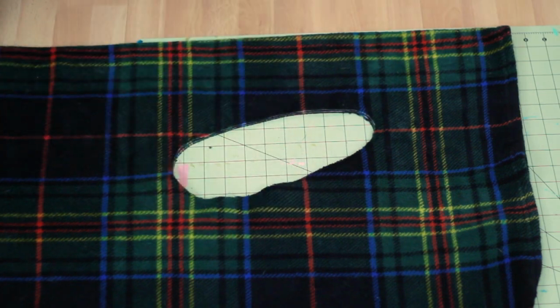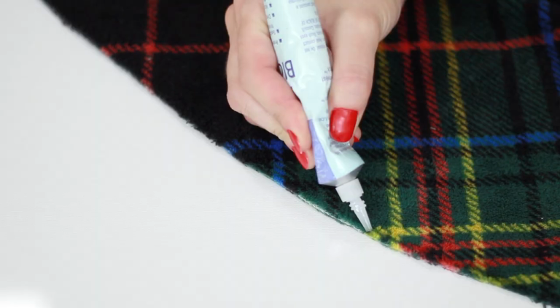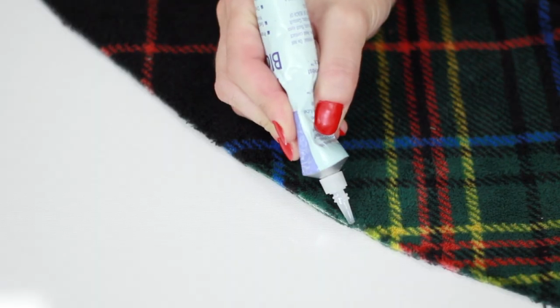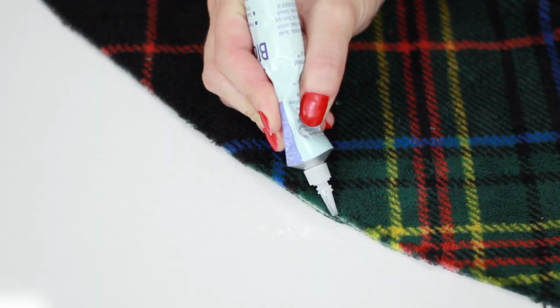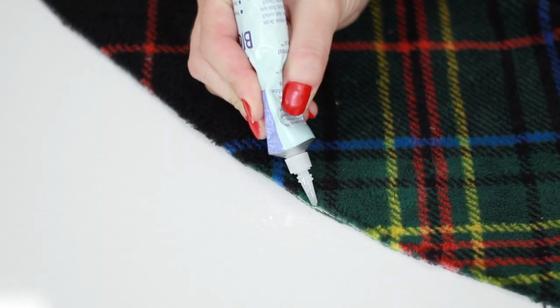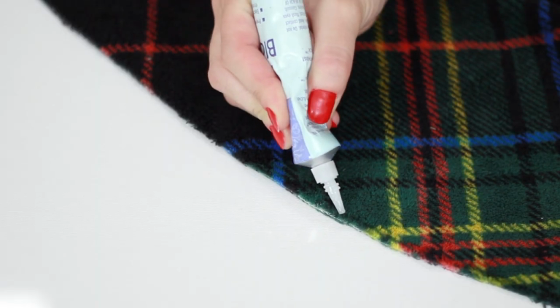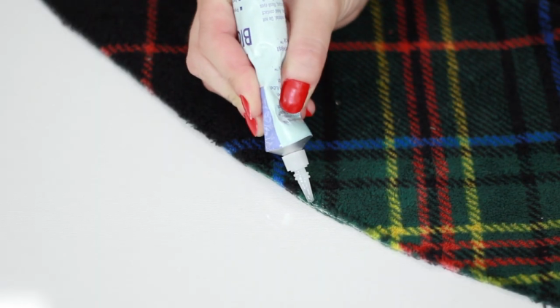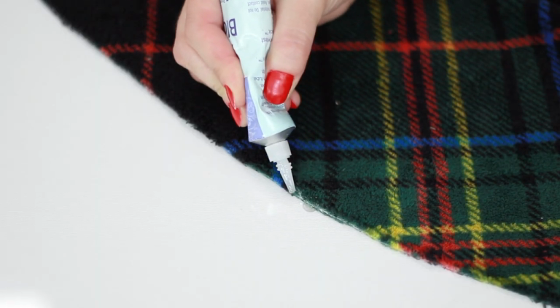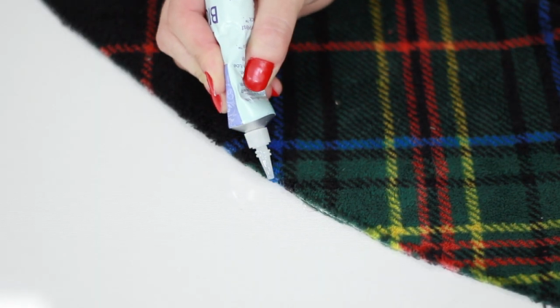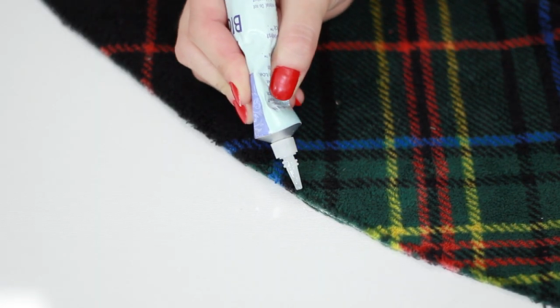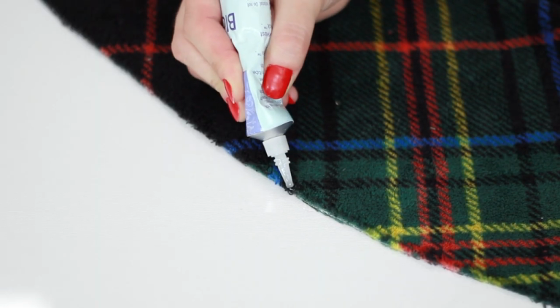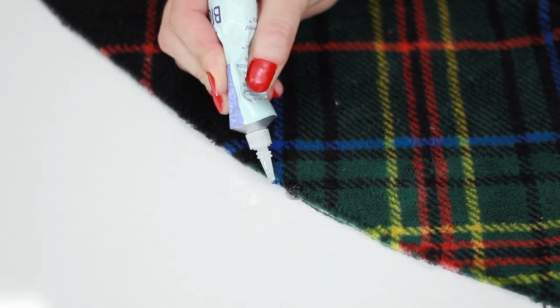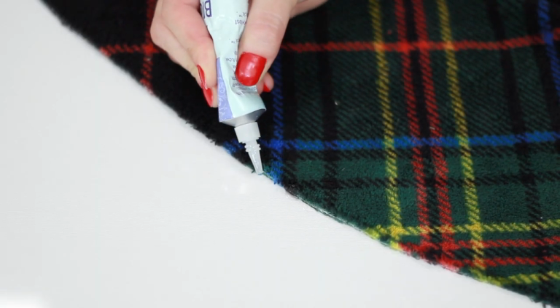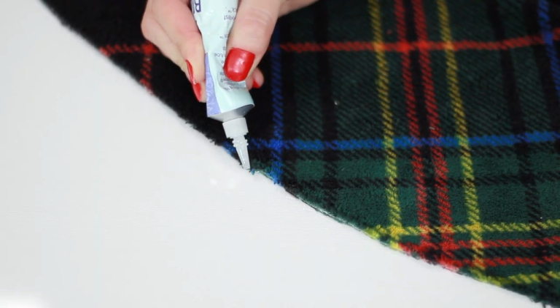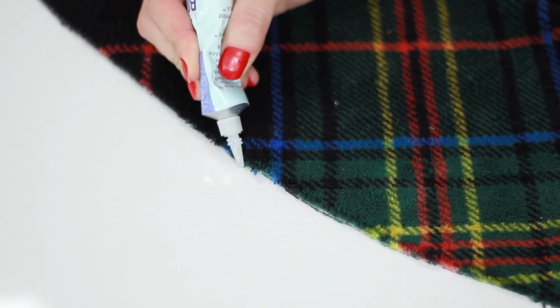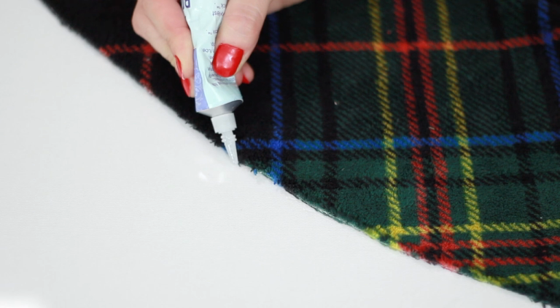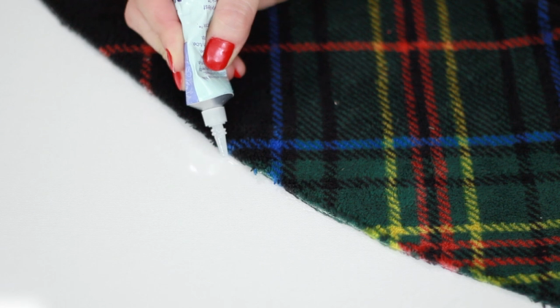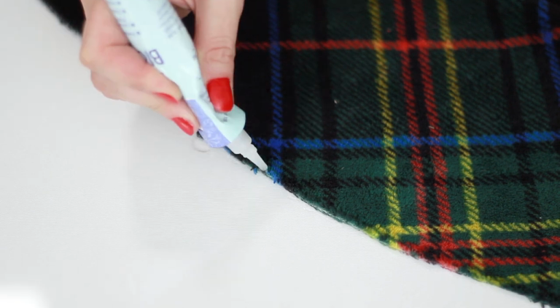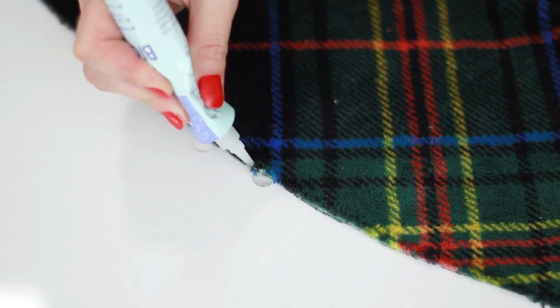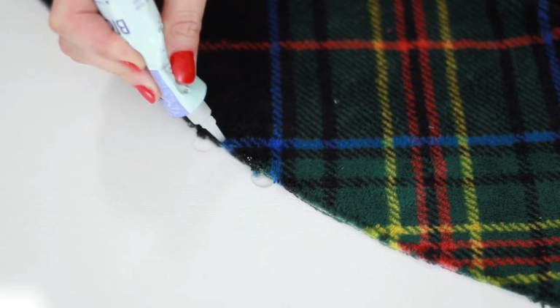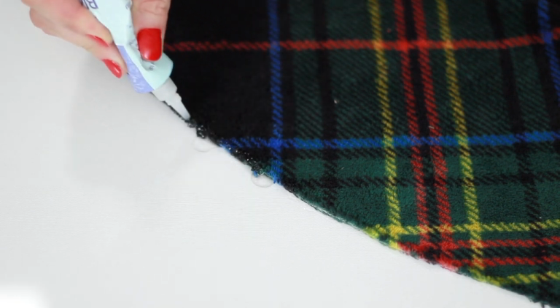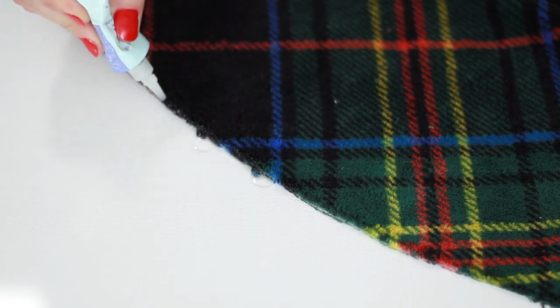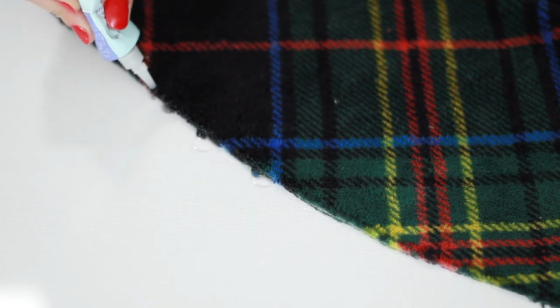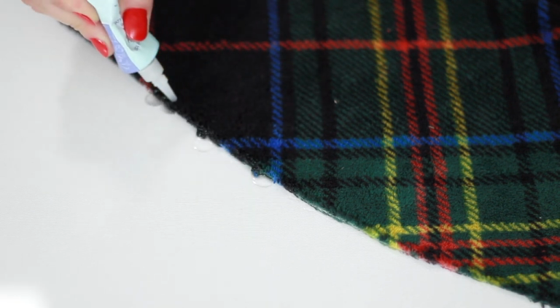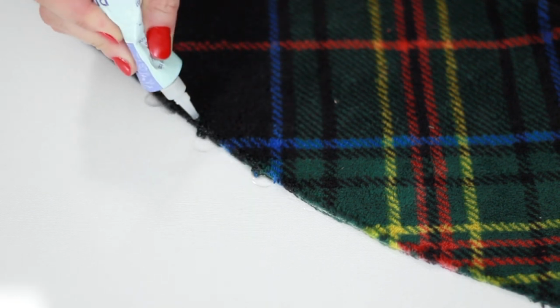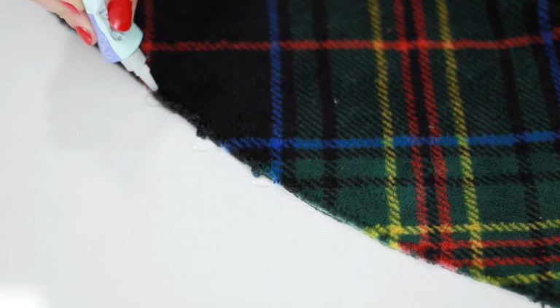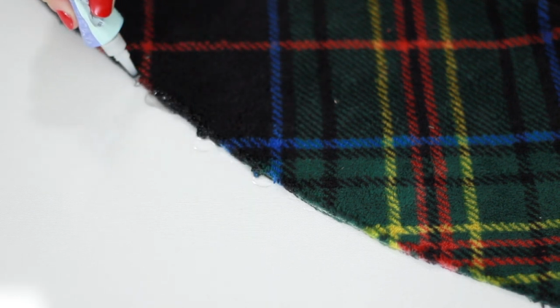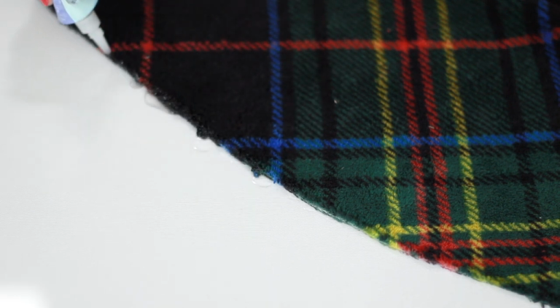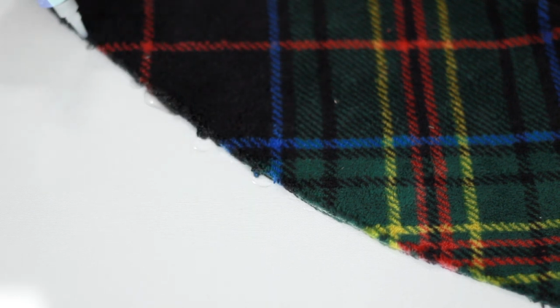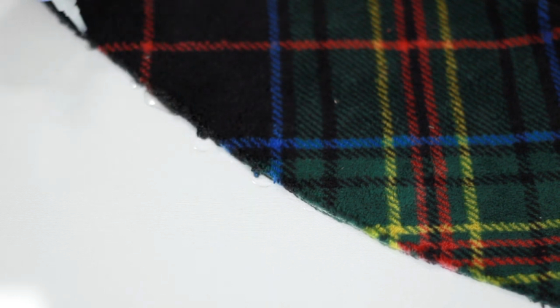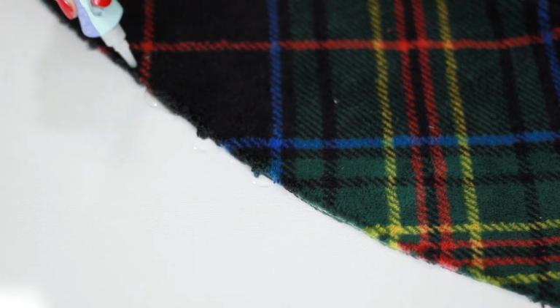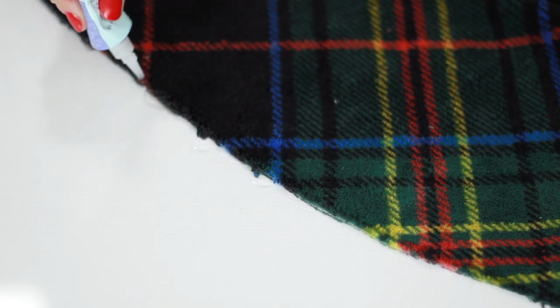Add a coat of fray blocker to all of your cut lines. You can find these at any Sewing Notions shop.